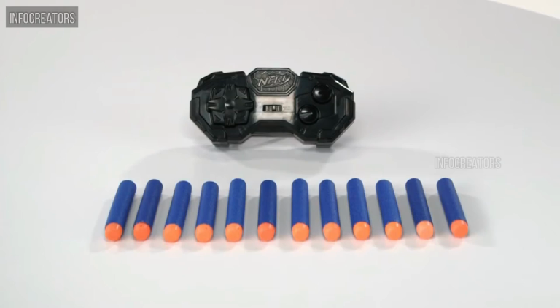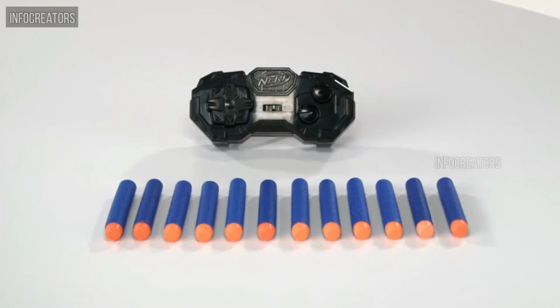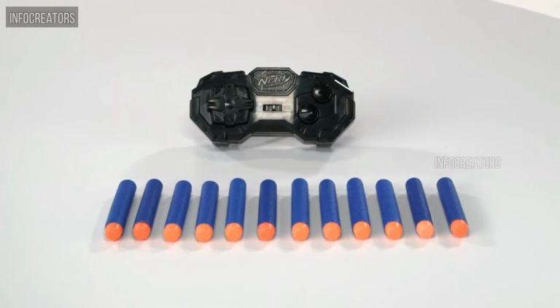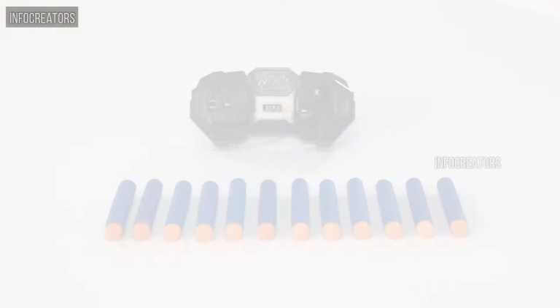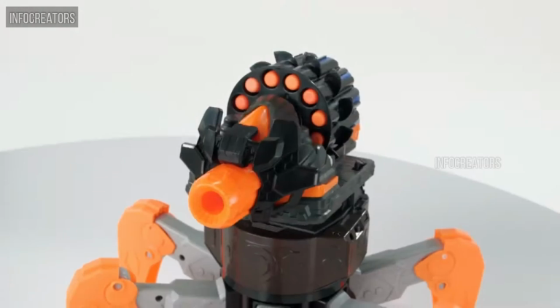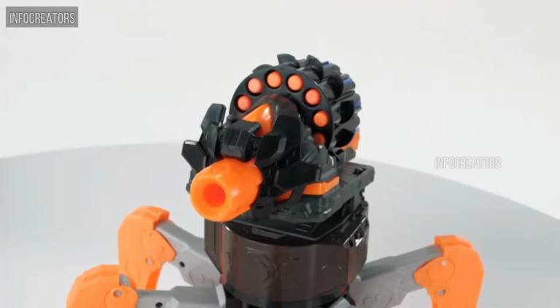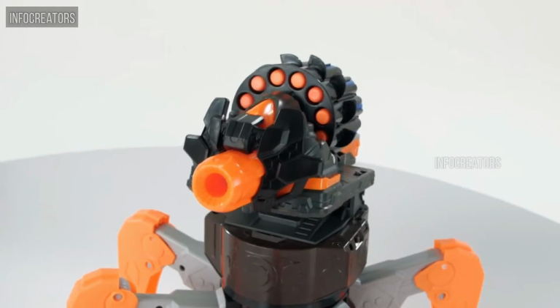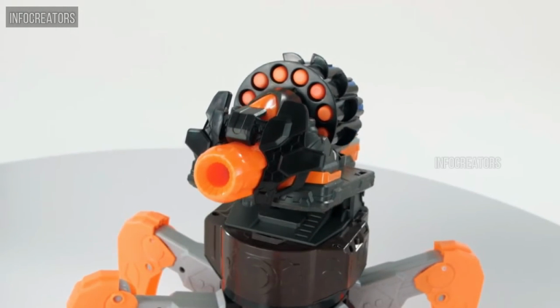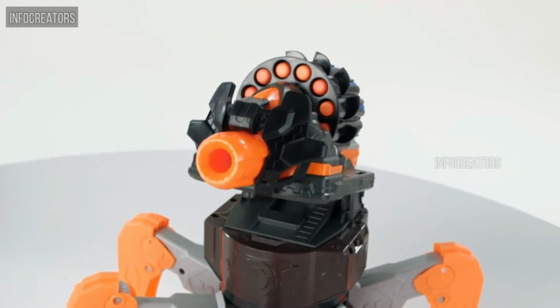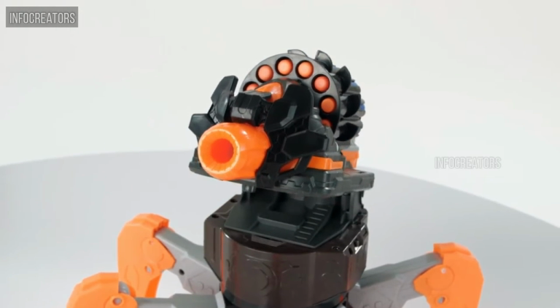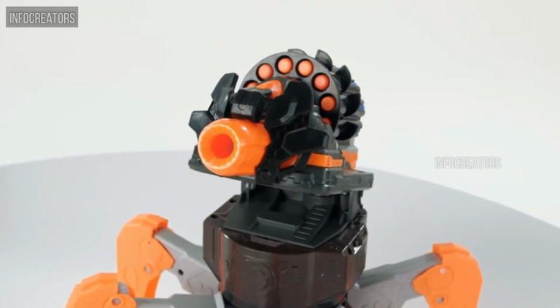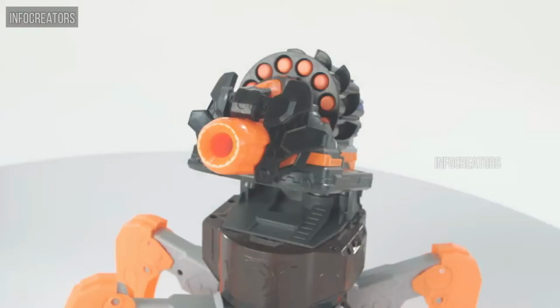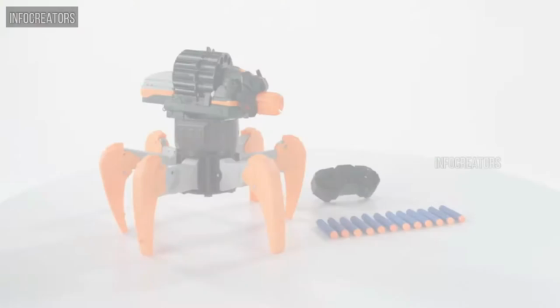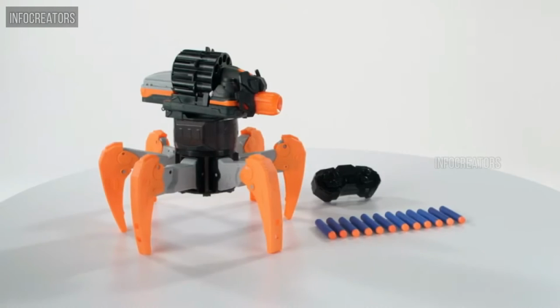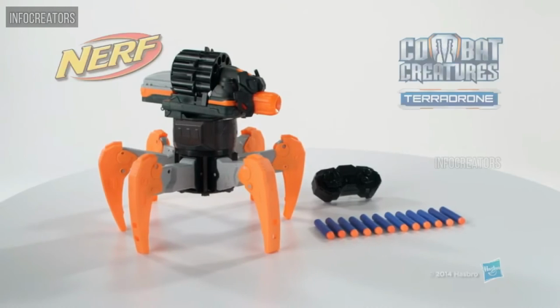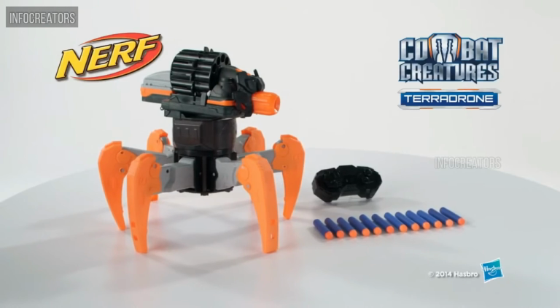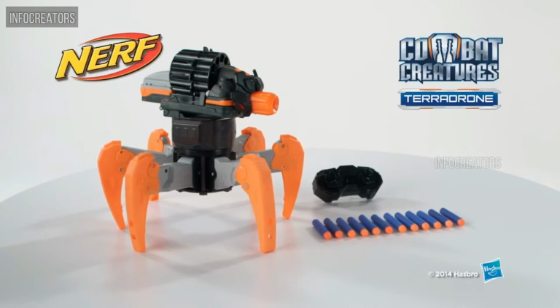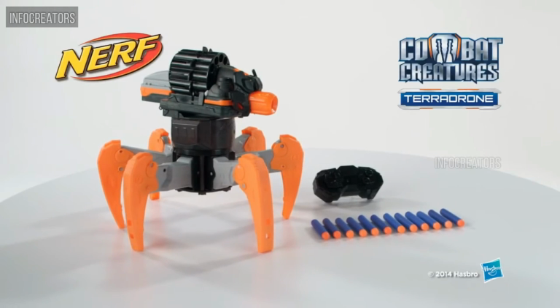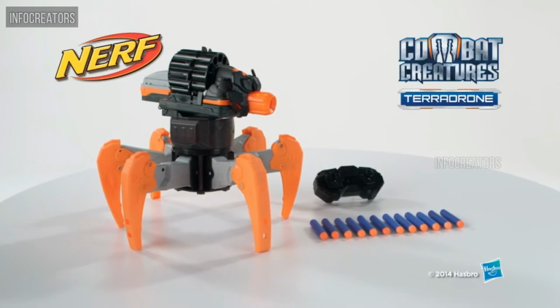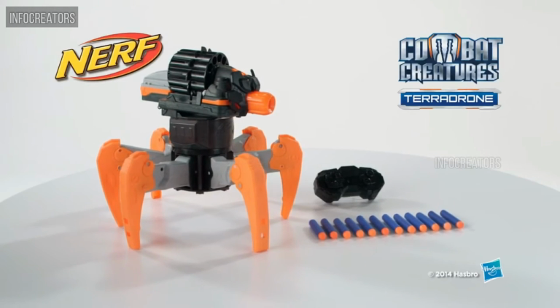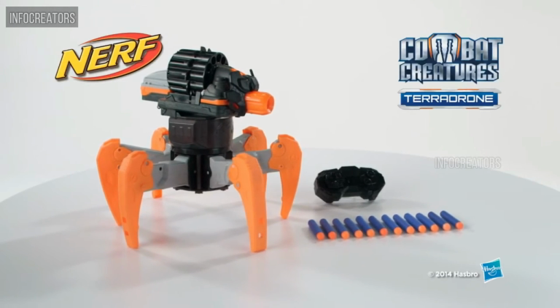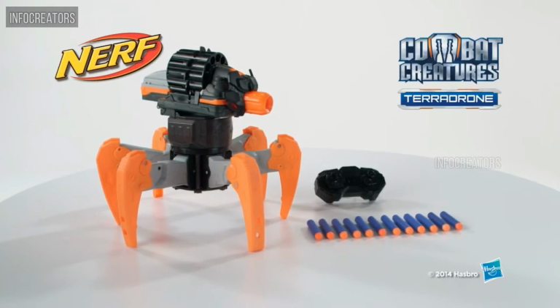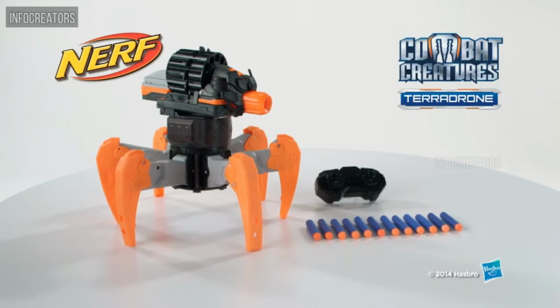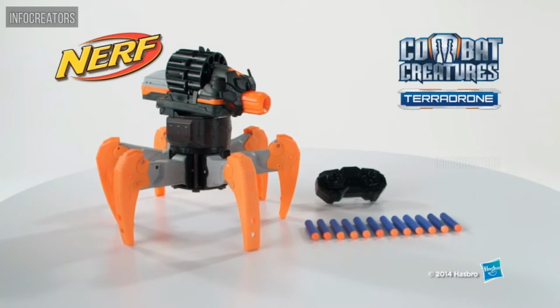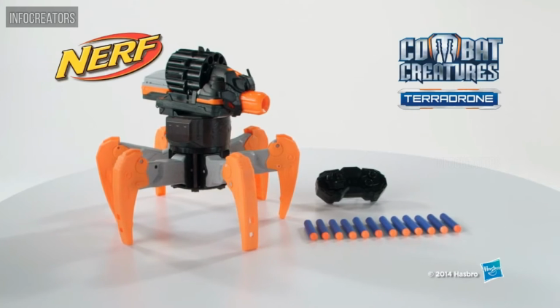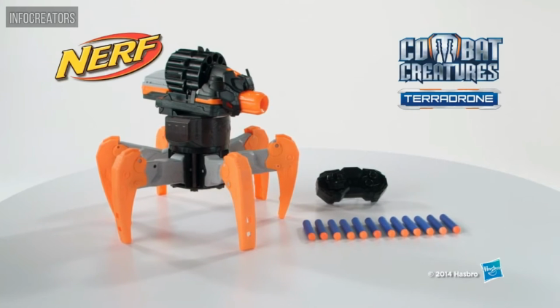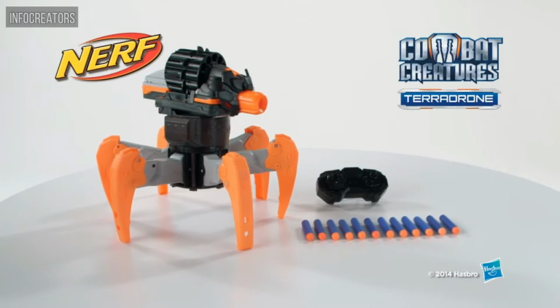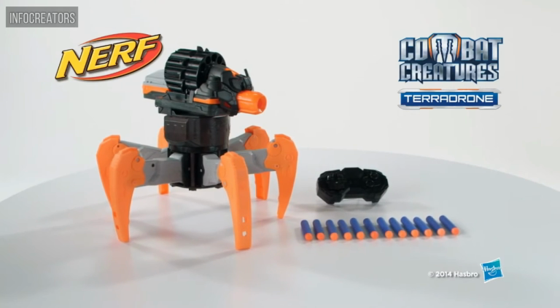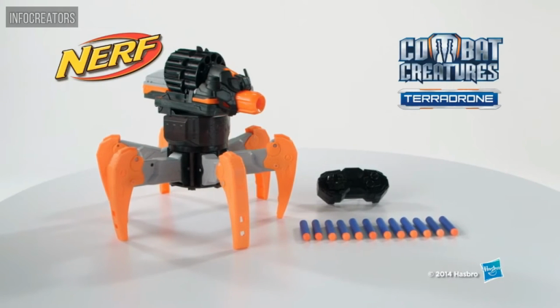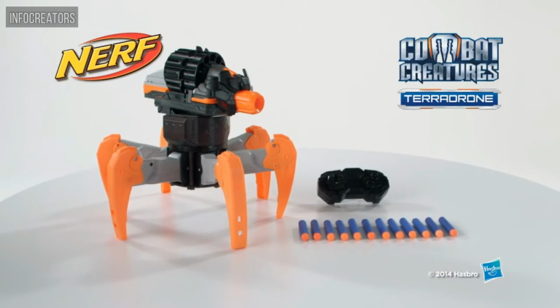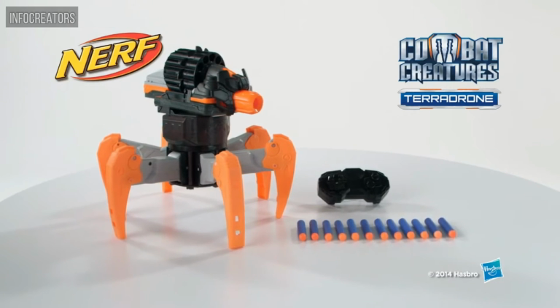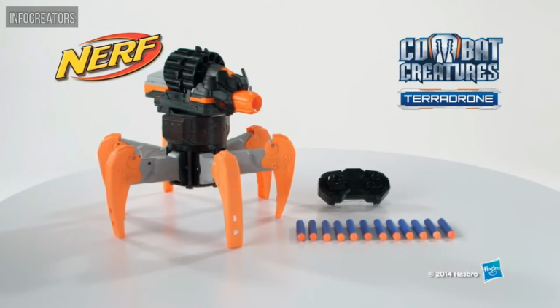Requires six AA batteries, which are not included. It's the Nerf Combat Creatures Terradrone RC Battle Drone, from Hasbro.